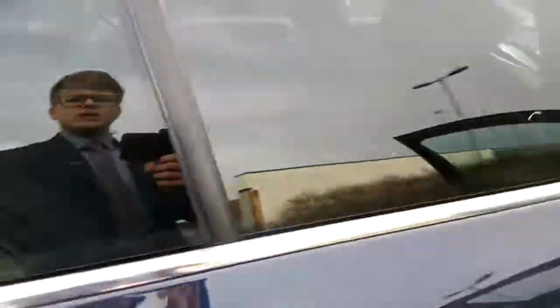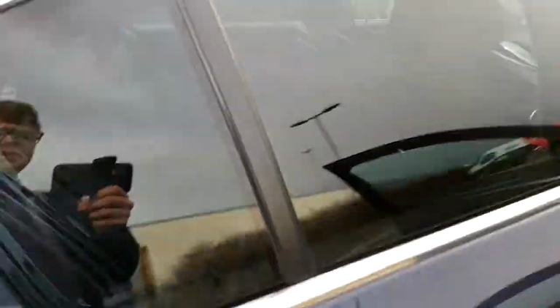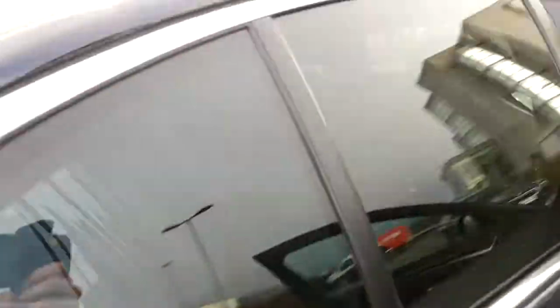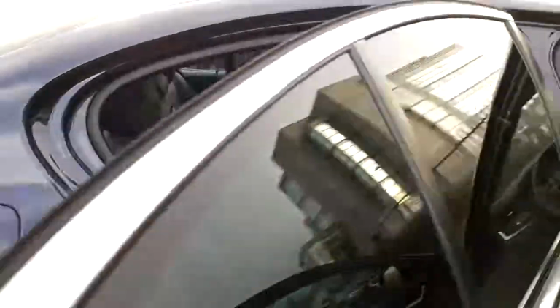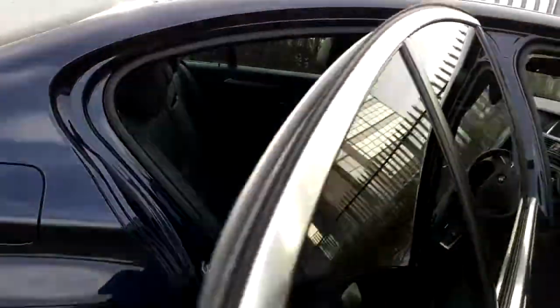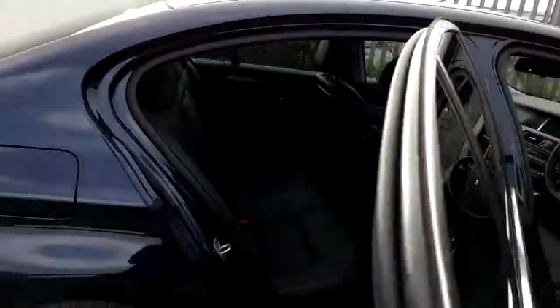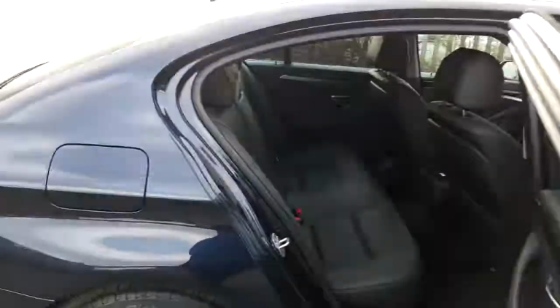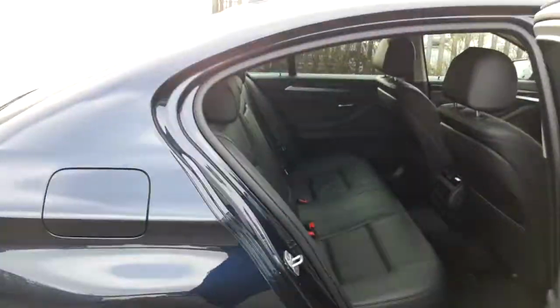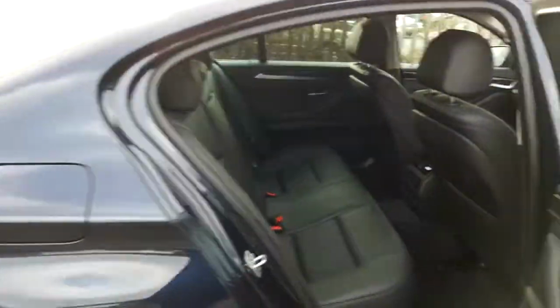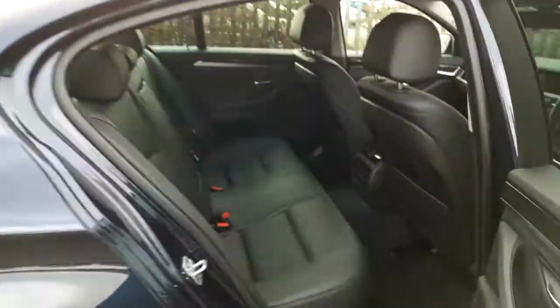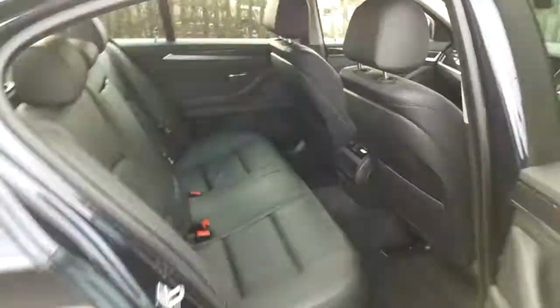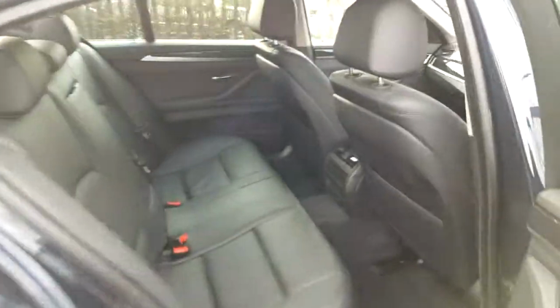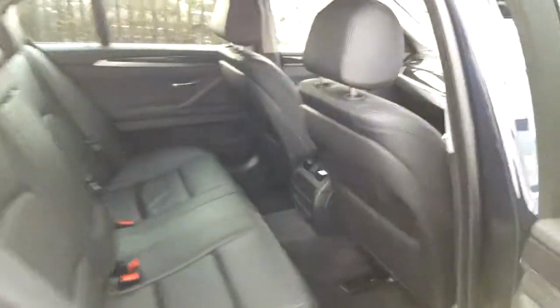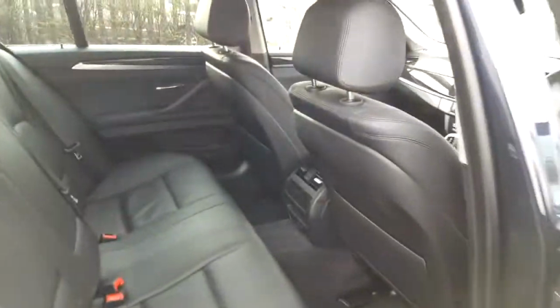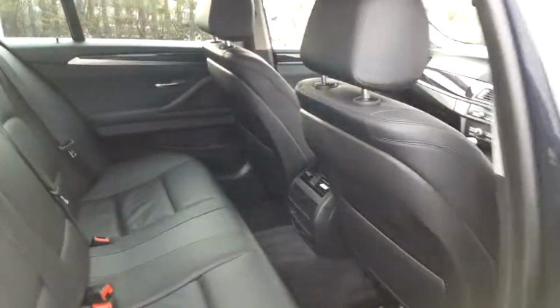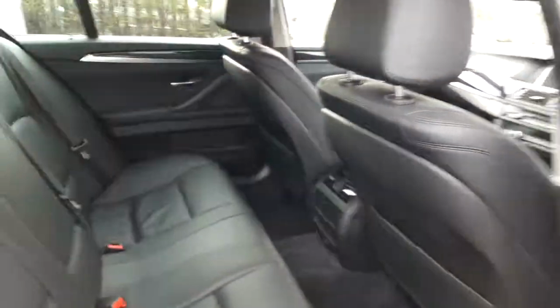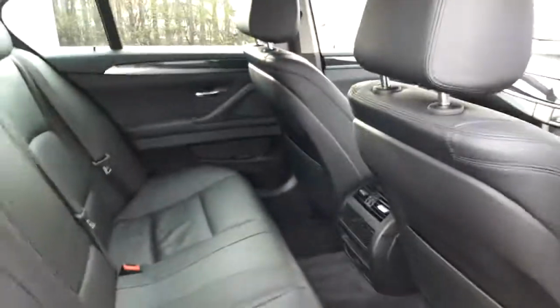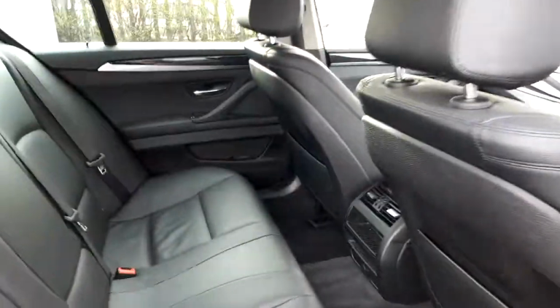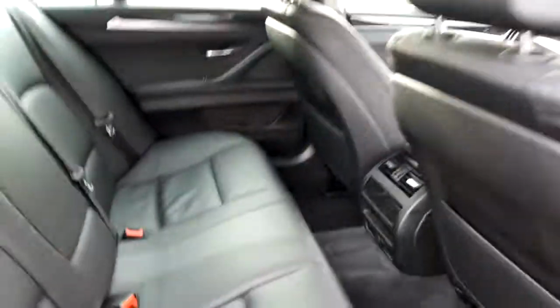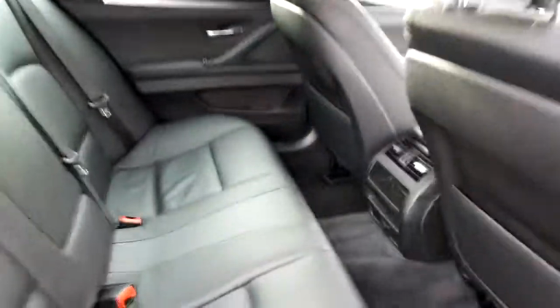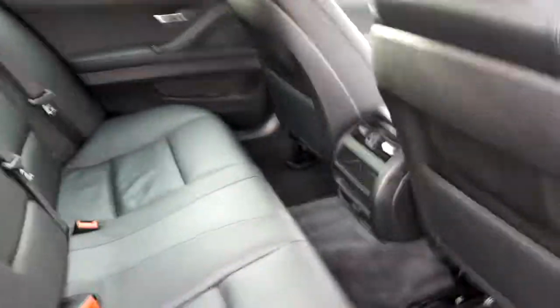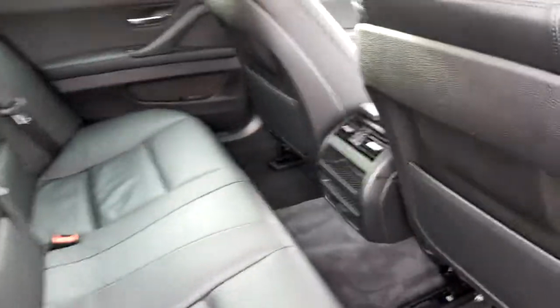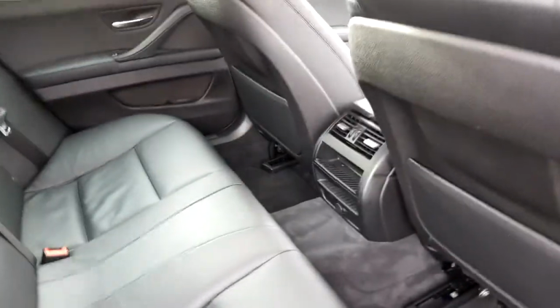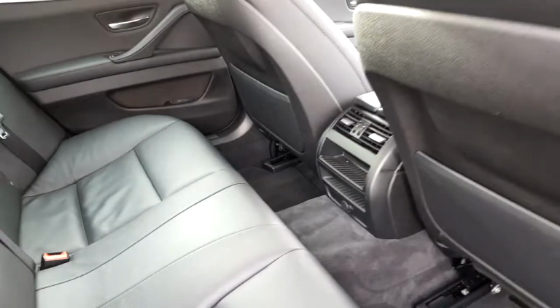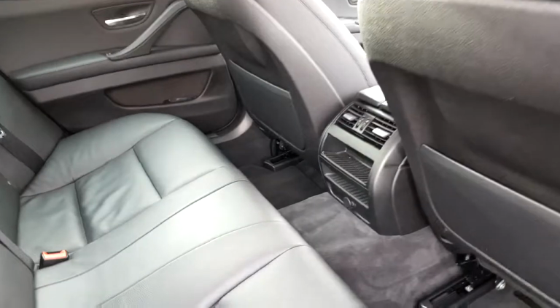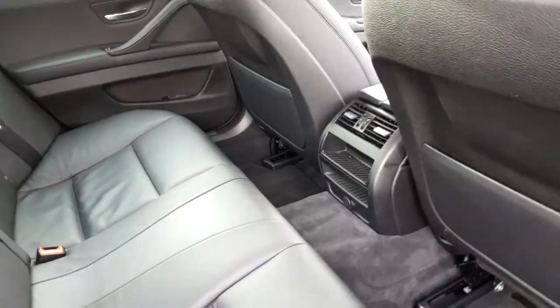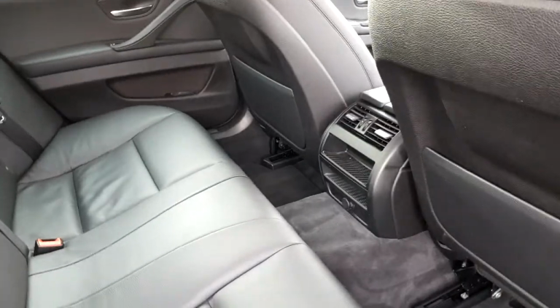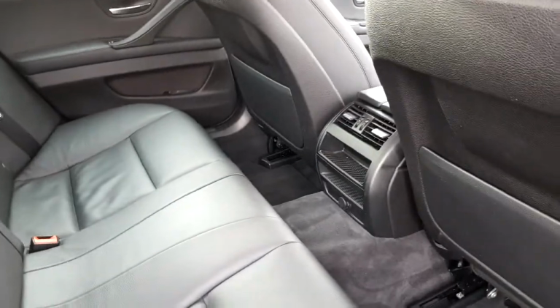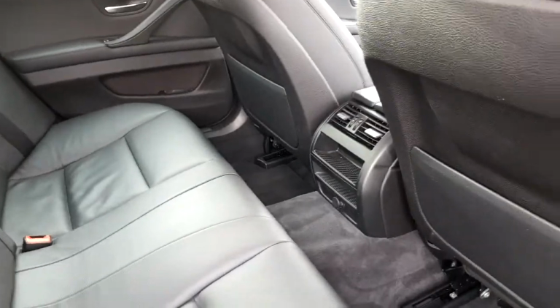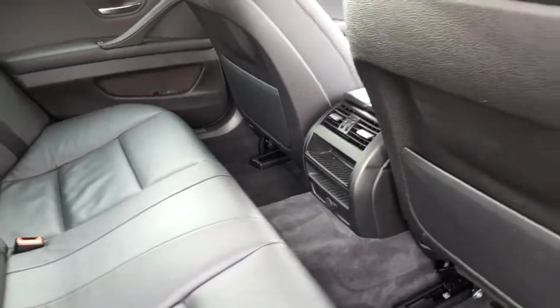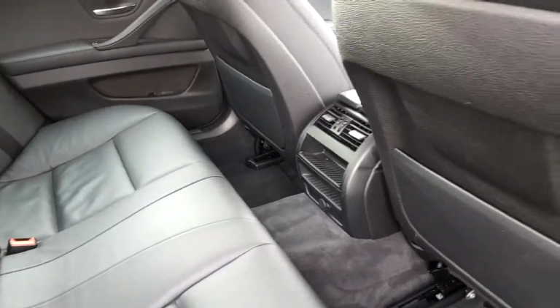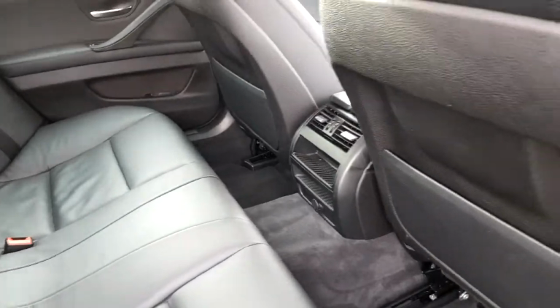The back of the vehicle, as you can see, is very spacious and there is air conditioning as well for backseat passengers.